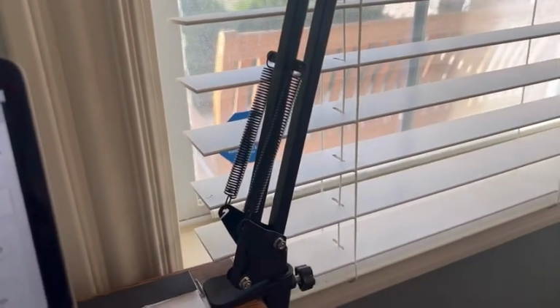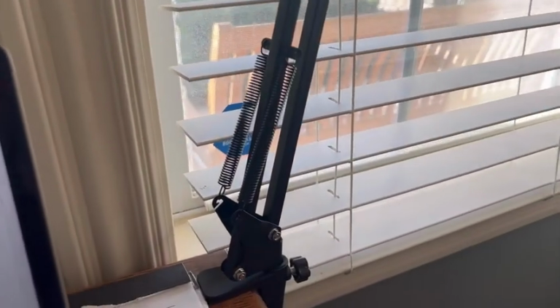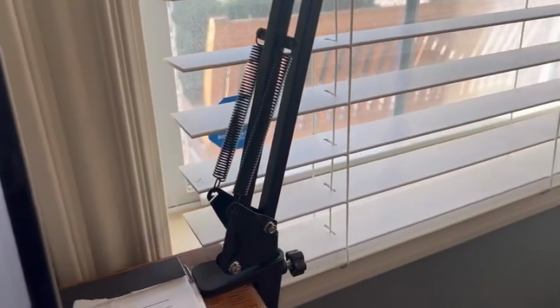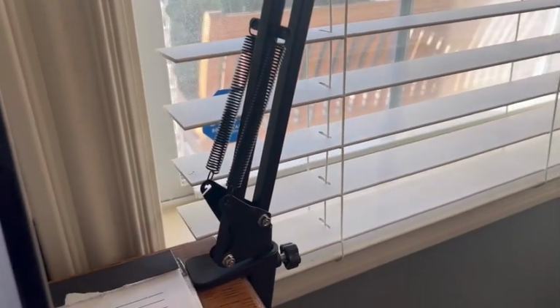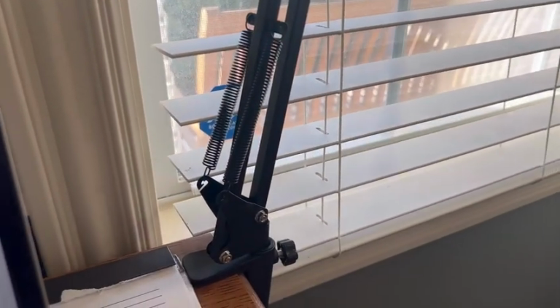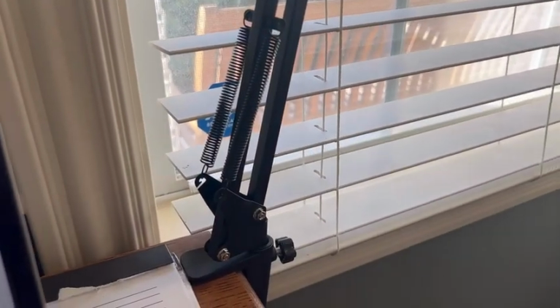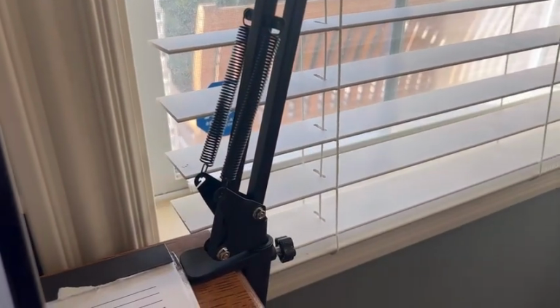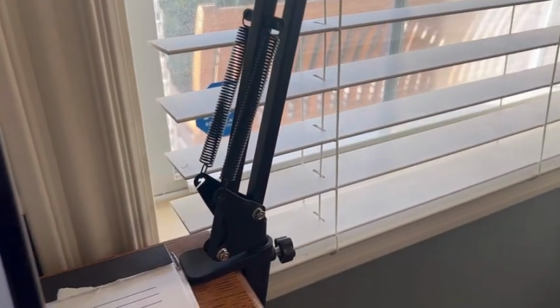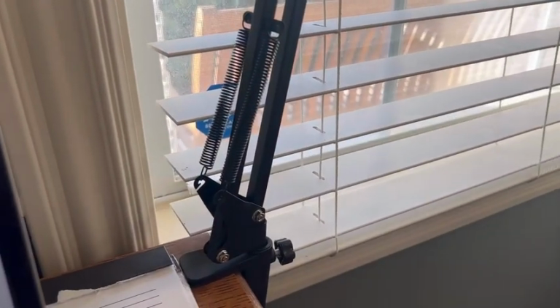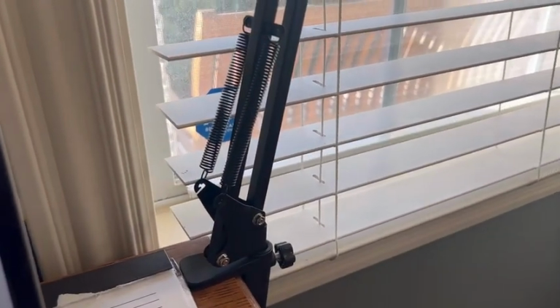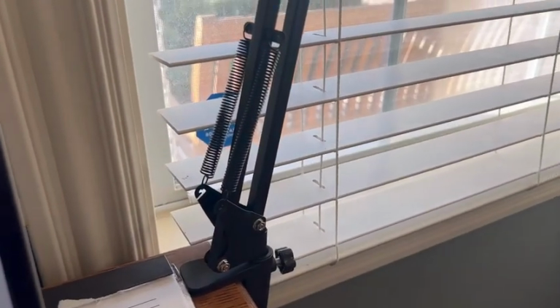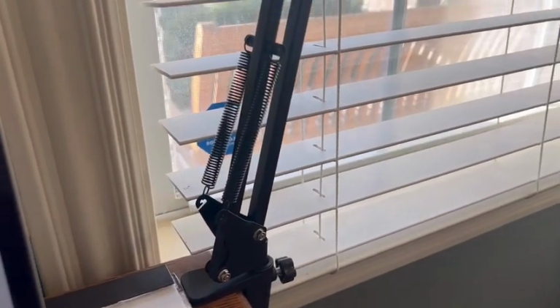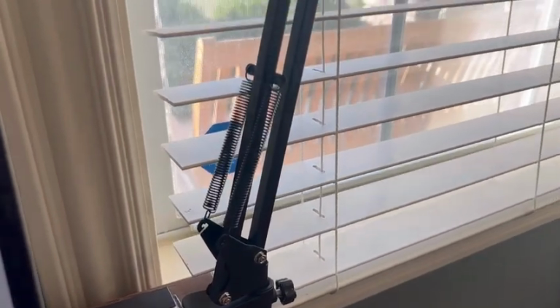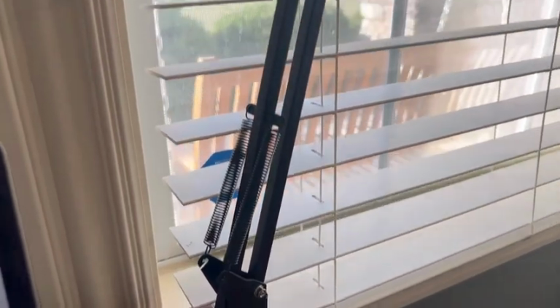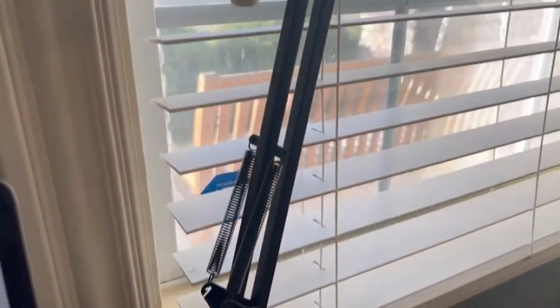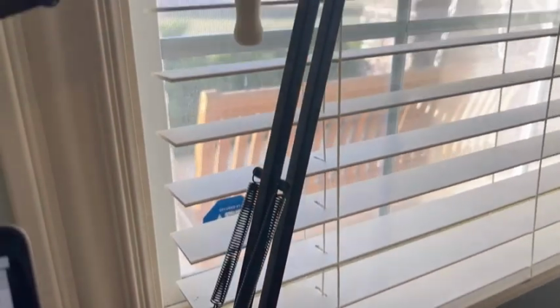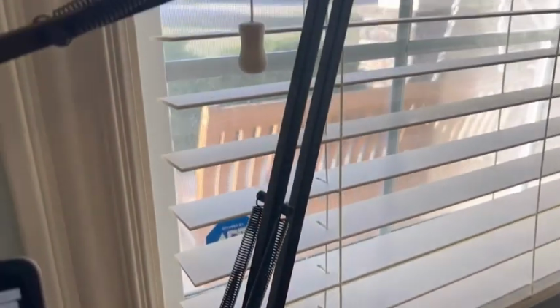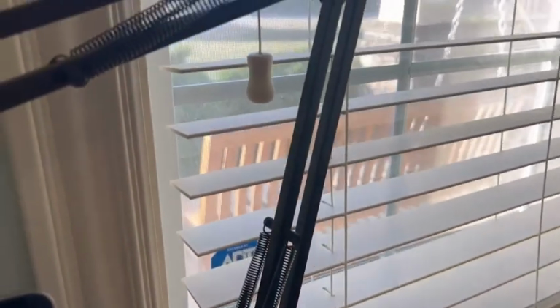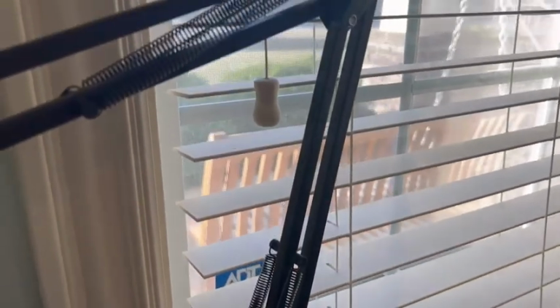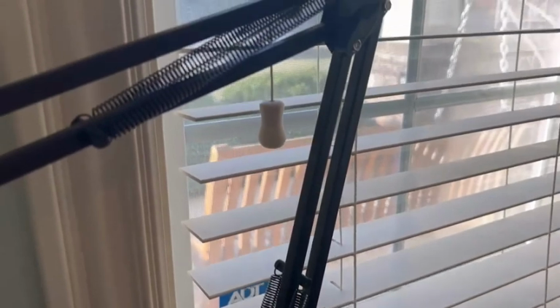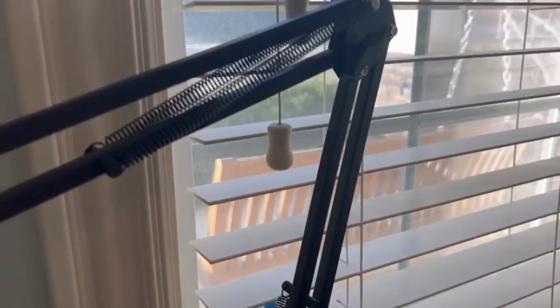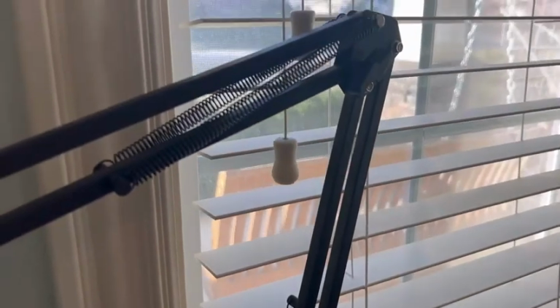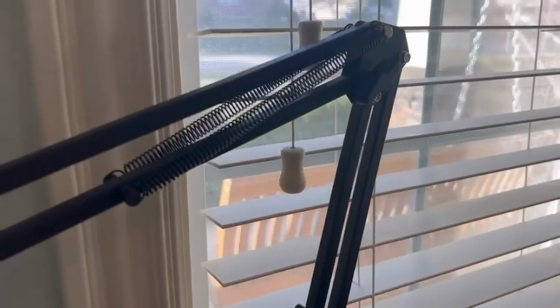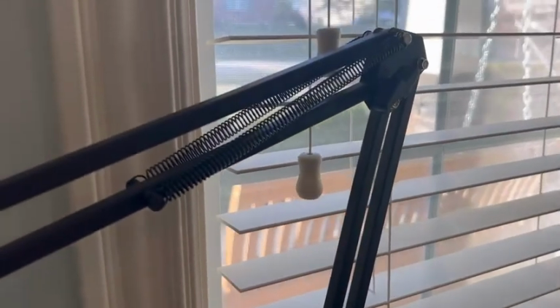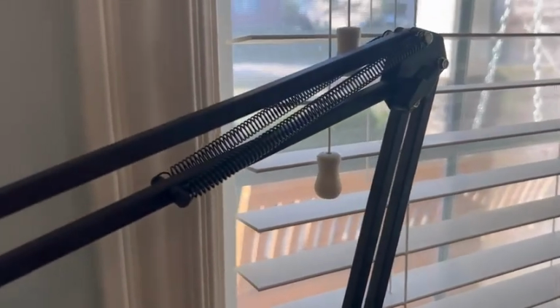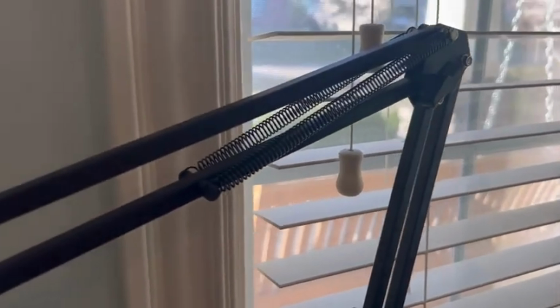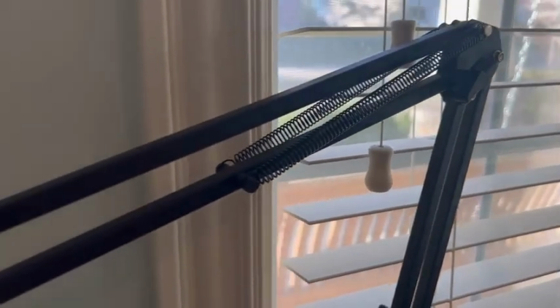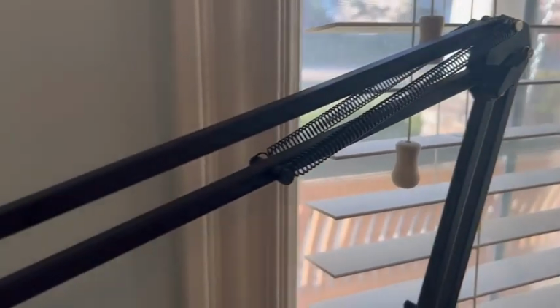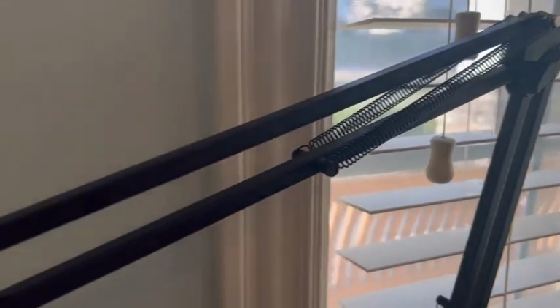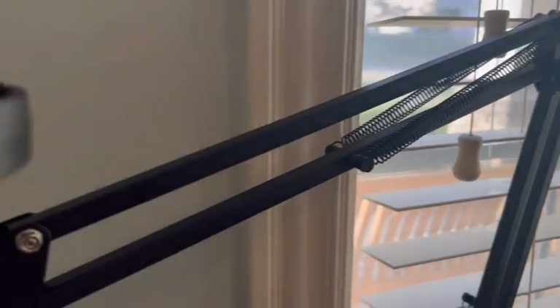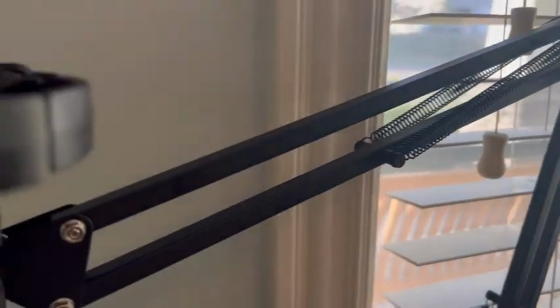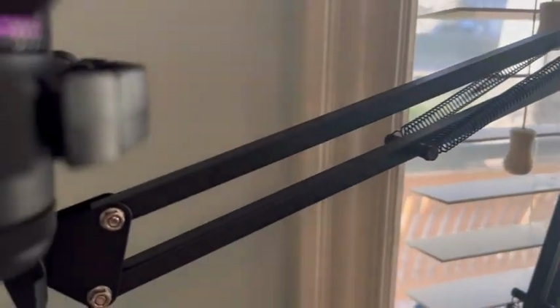My kids are jealous and want one of their own upstairs as well, so we'll see.